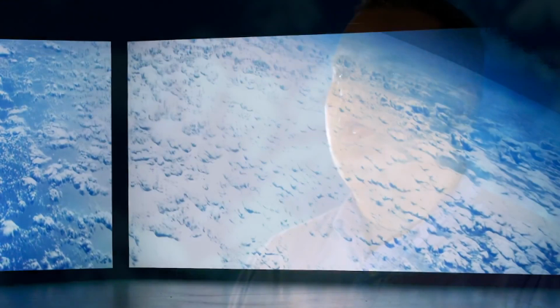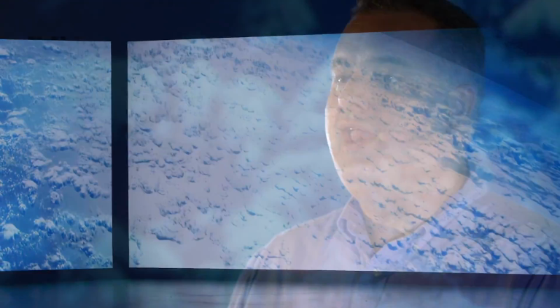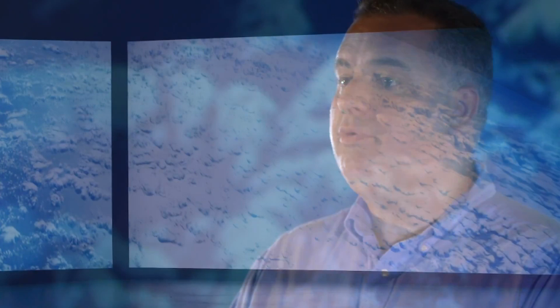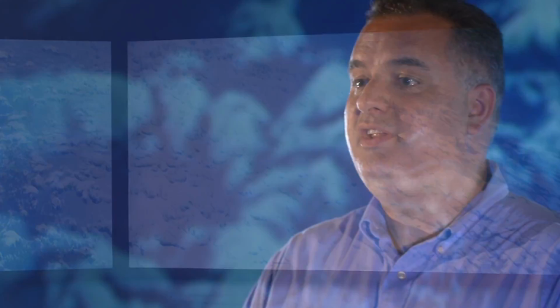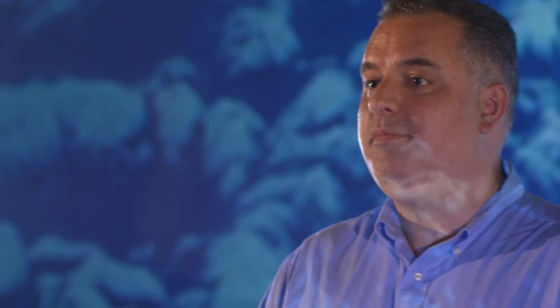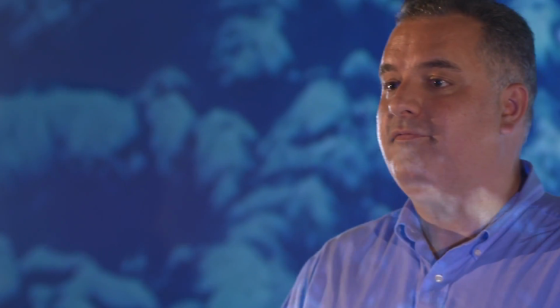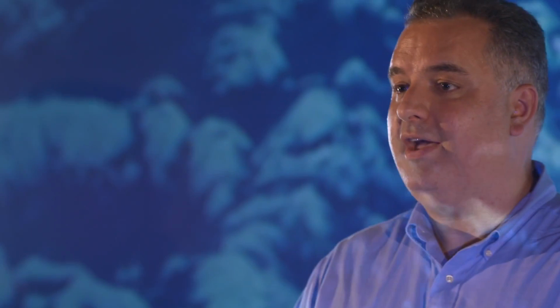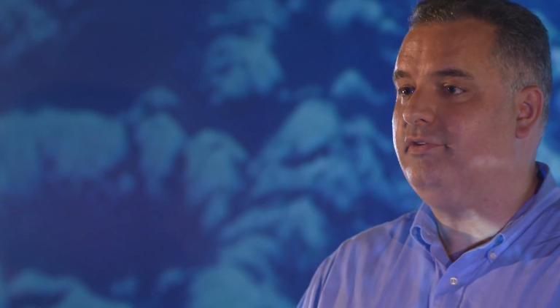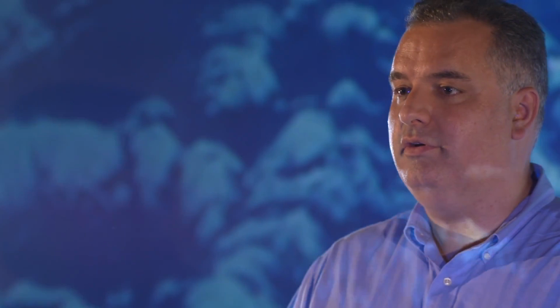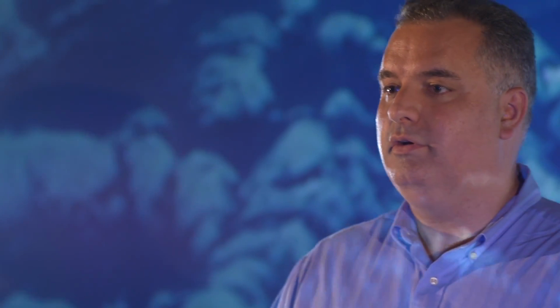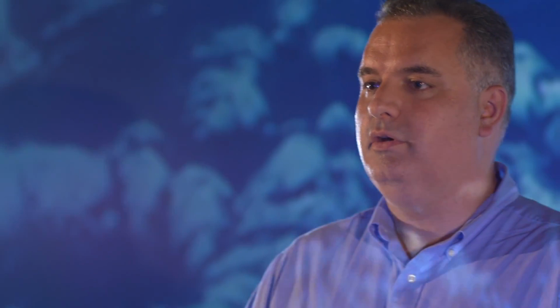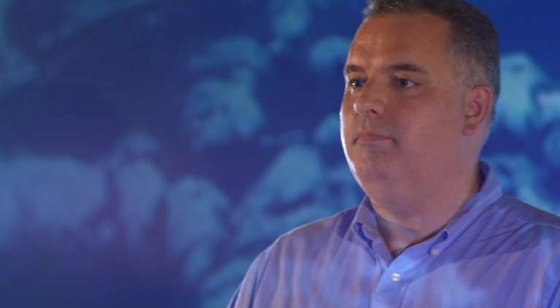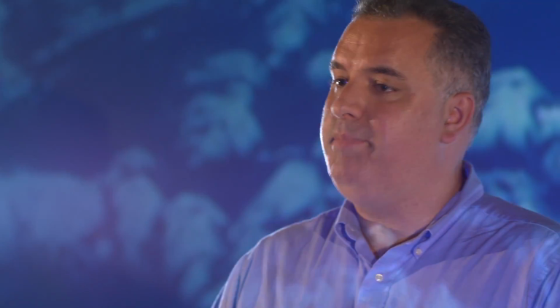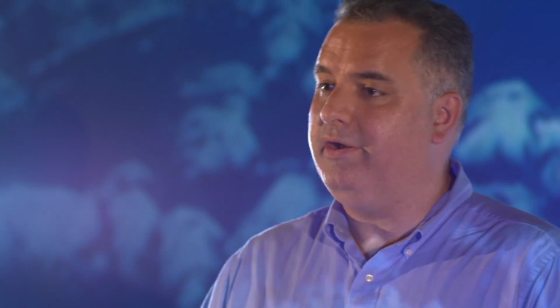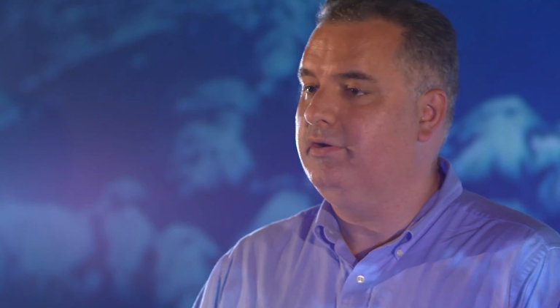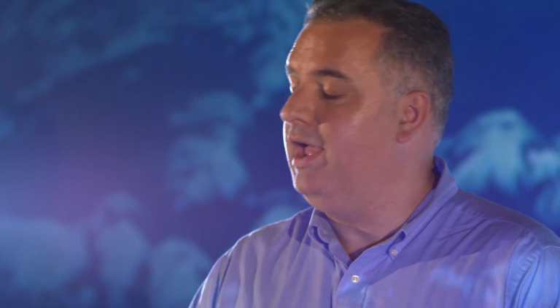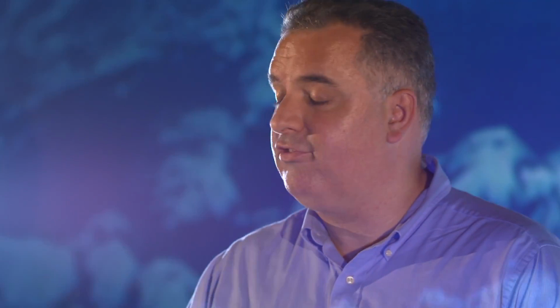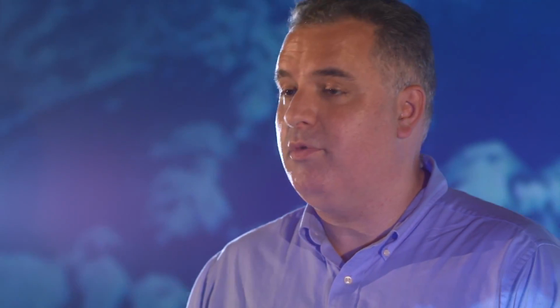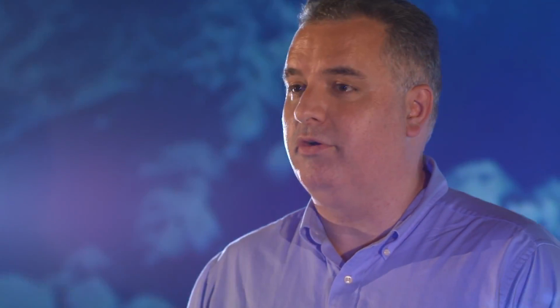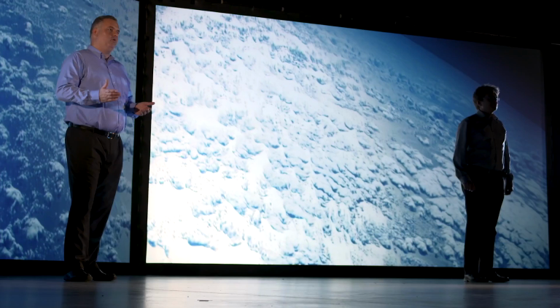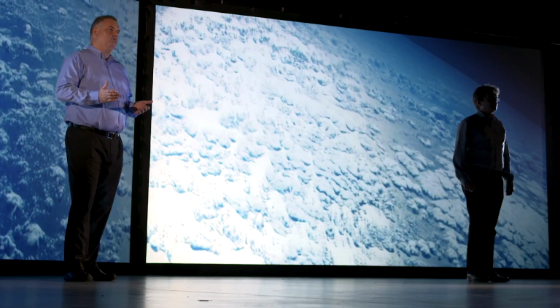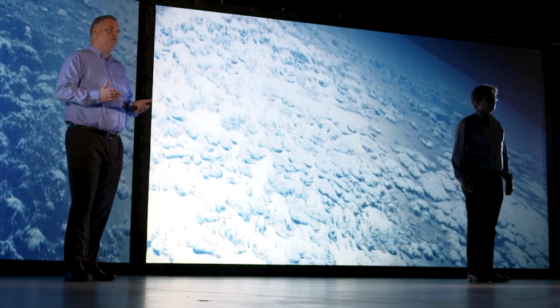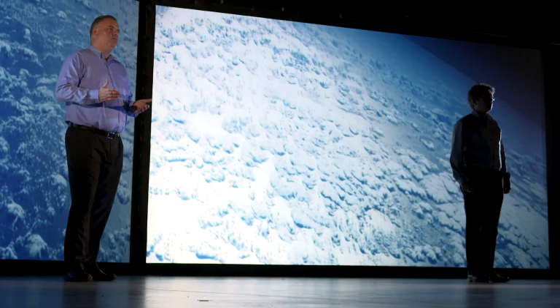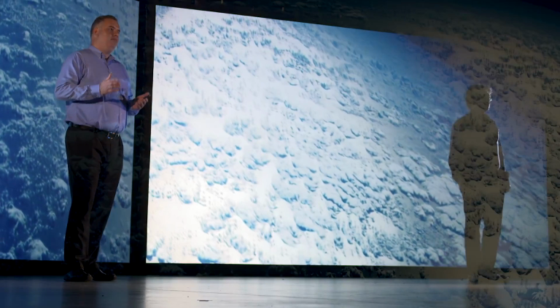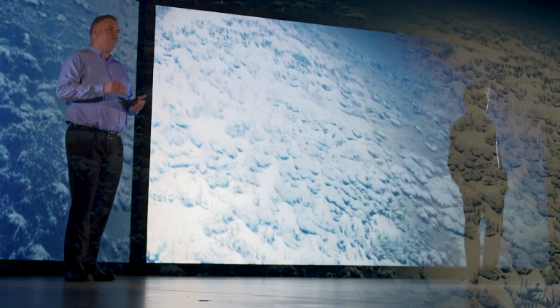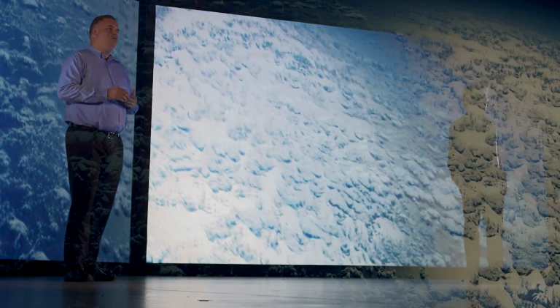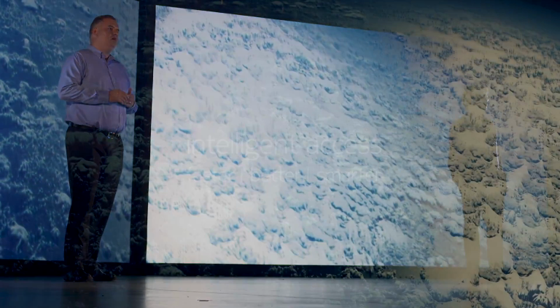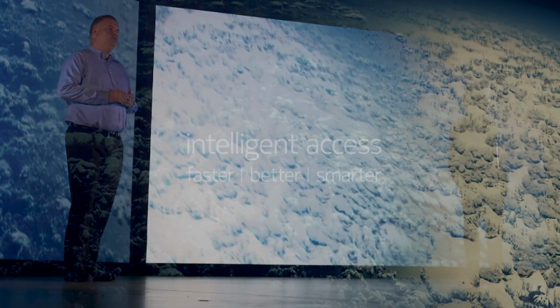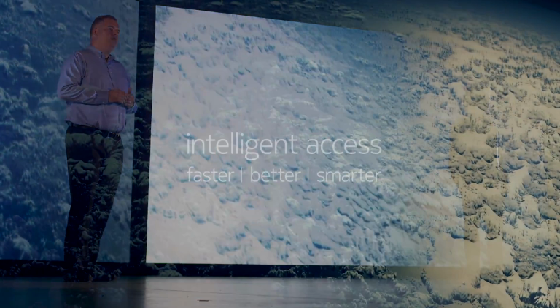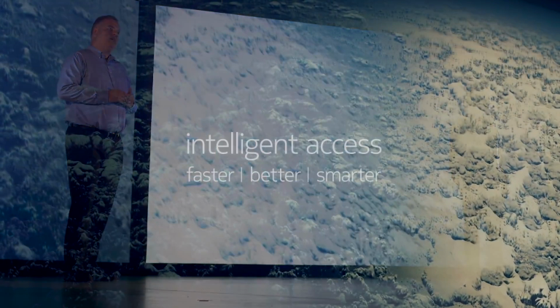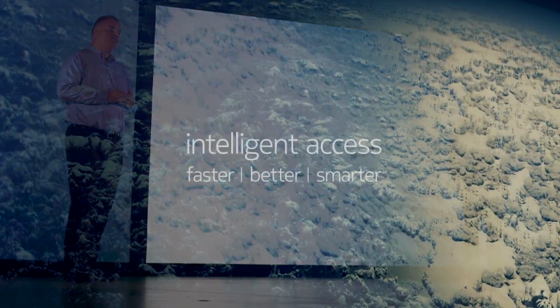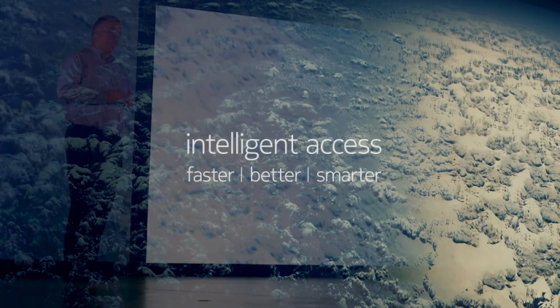Networks need to be faster, better, and smarter. That's Nokia Intelligent Access.